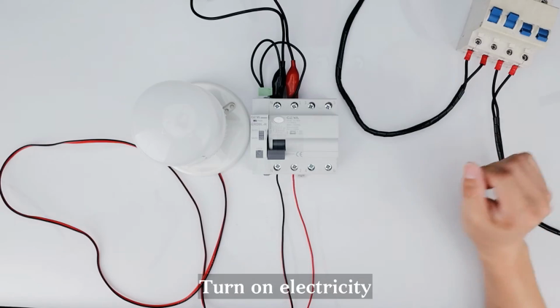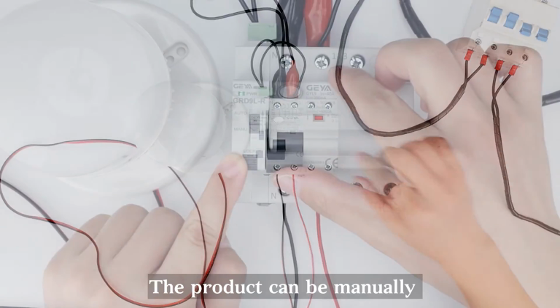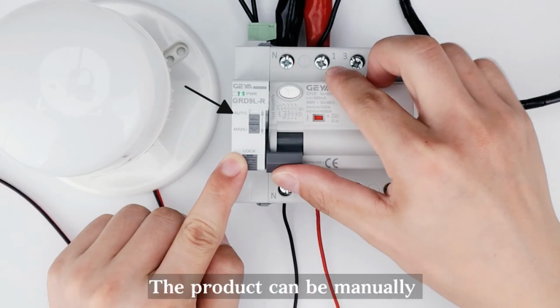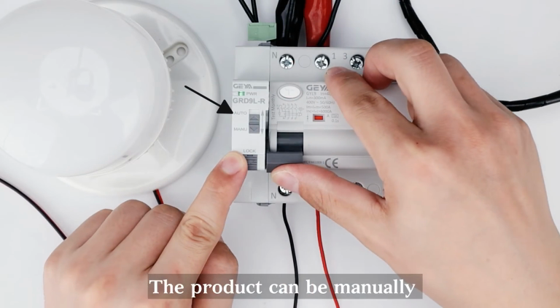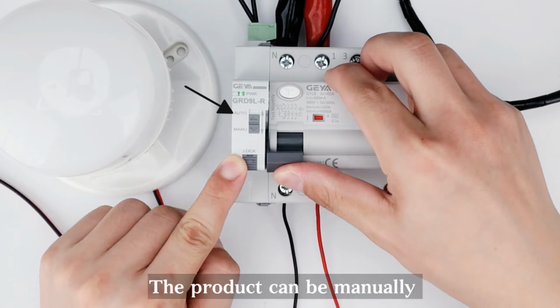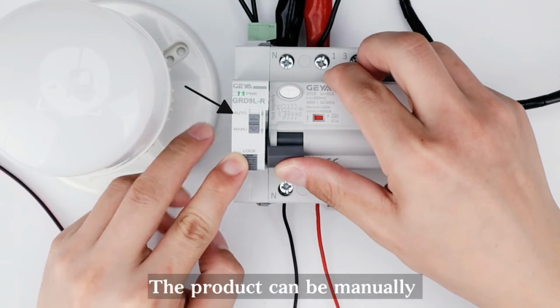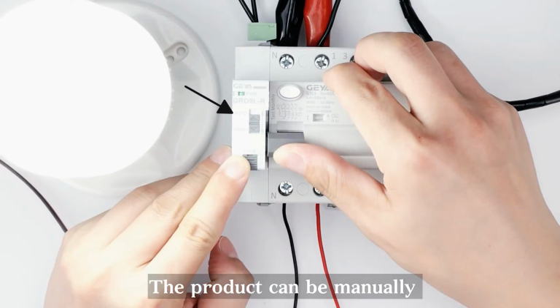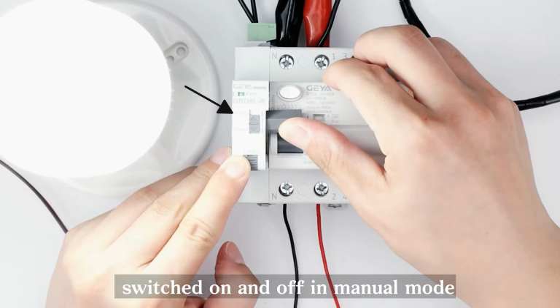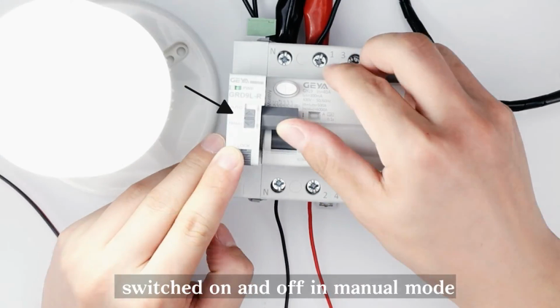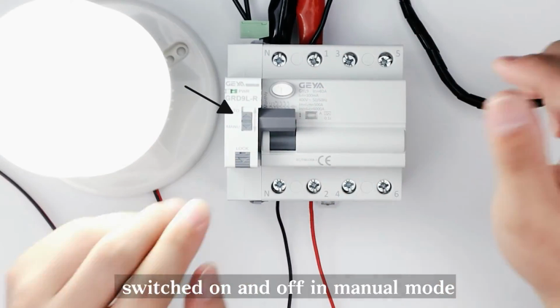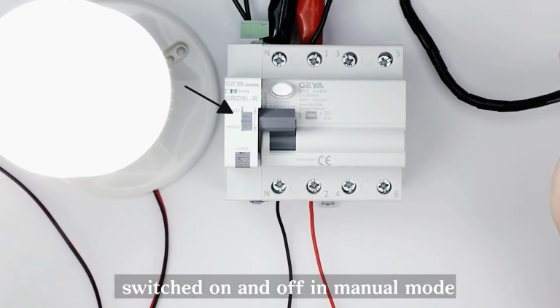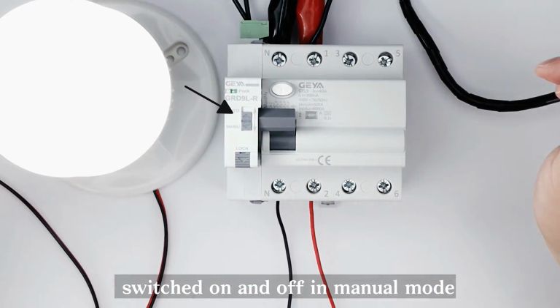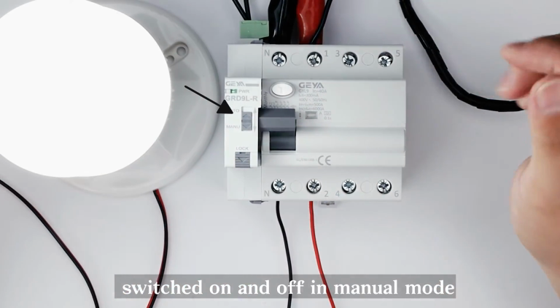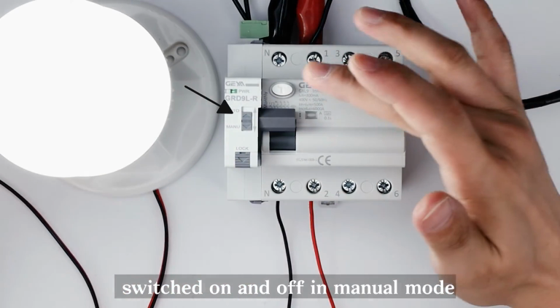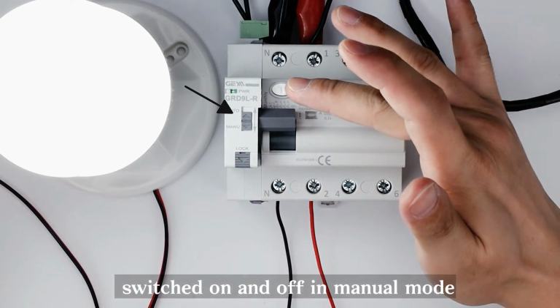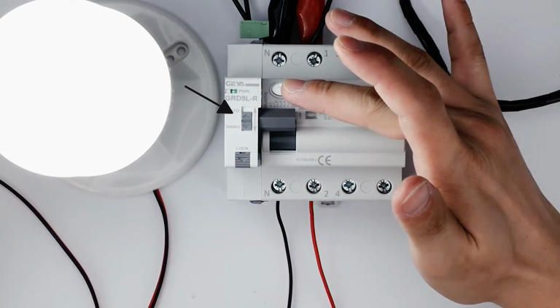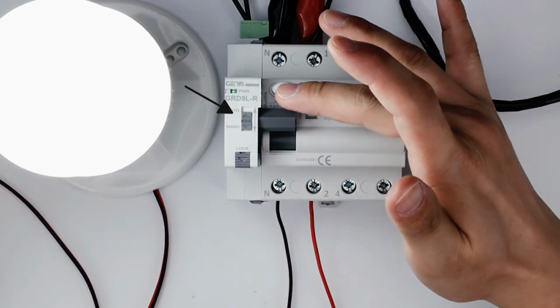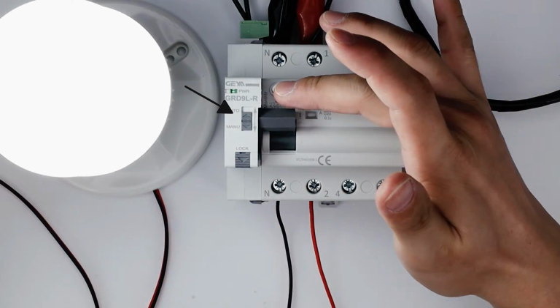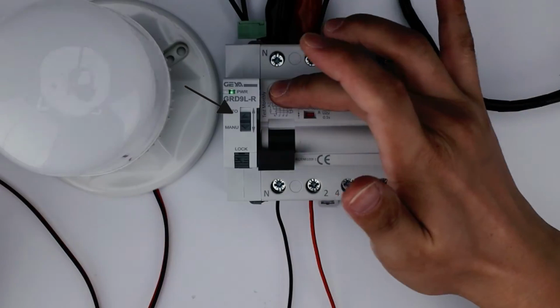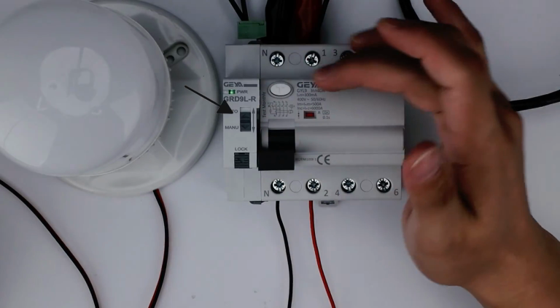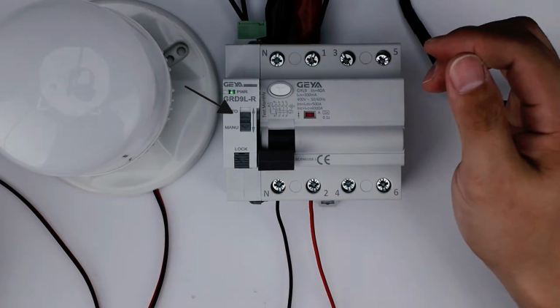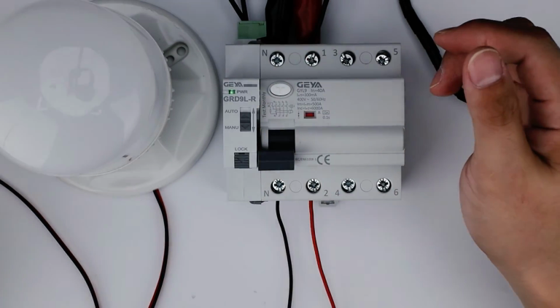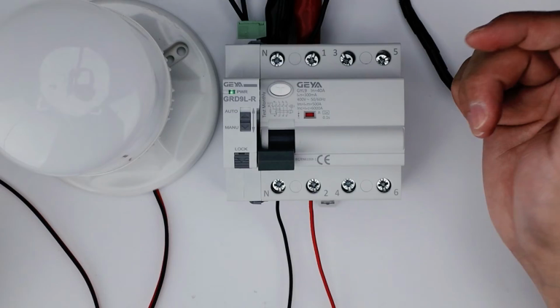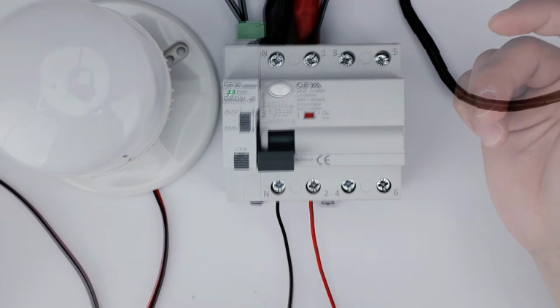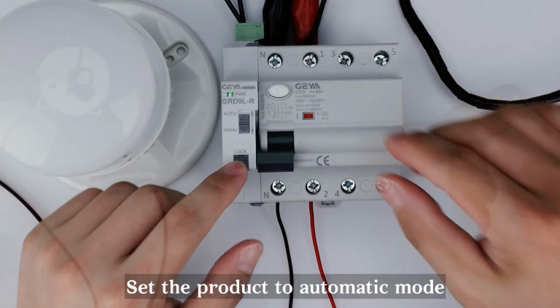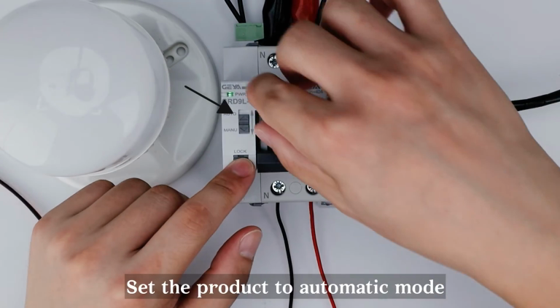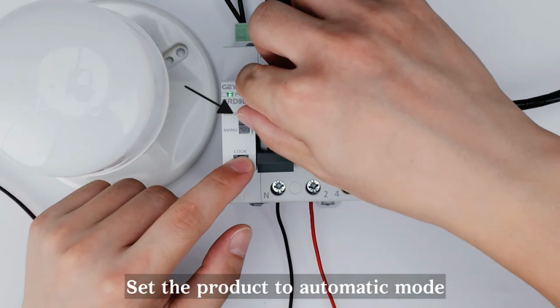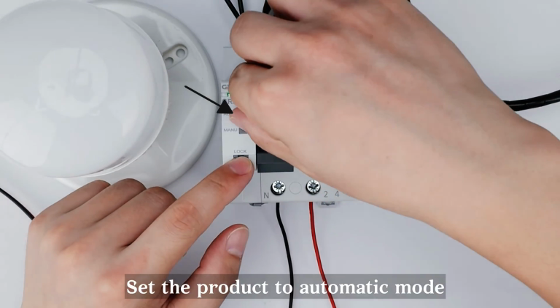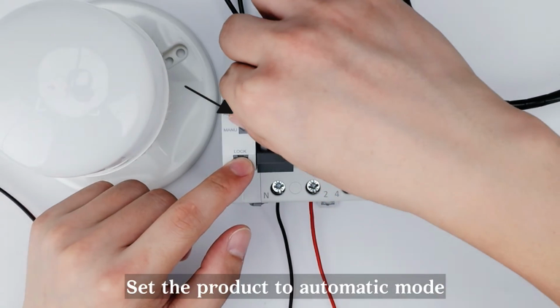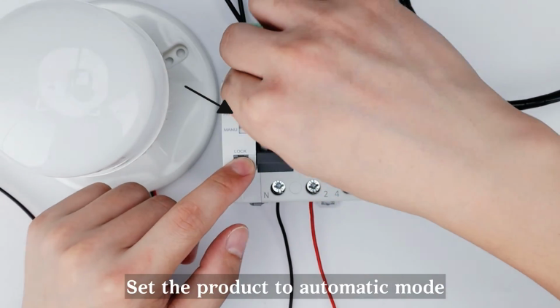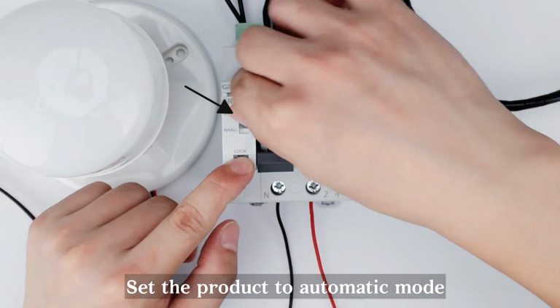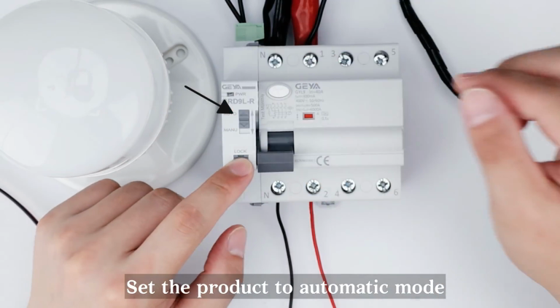The product can be manually switched on and off in manual mode. Set the product to automatic mode.